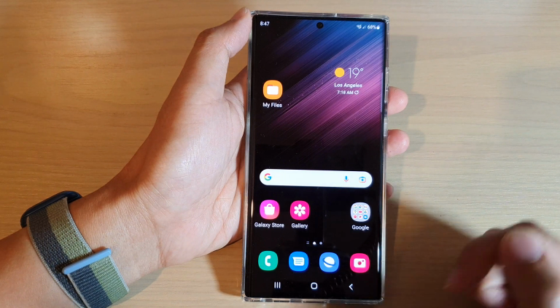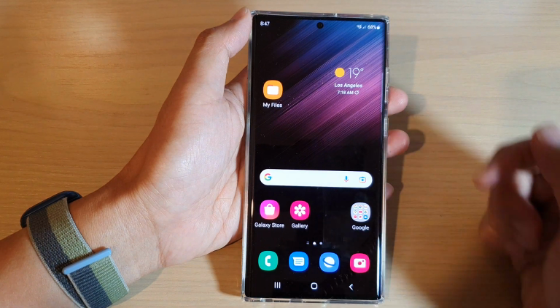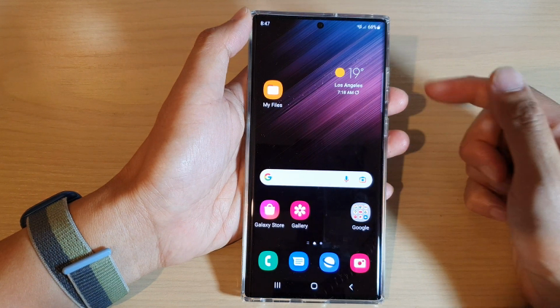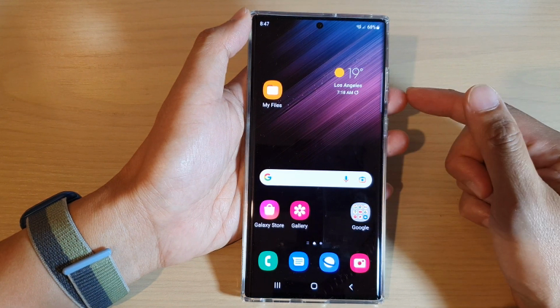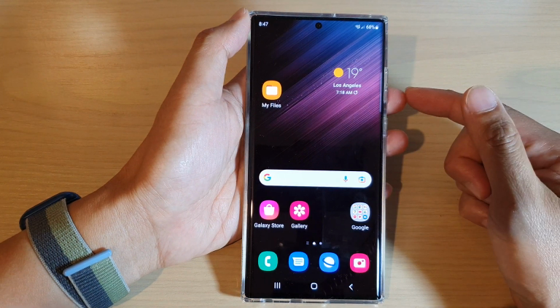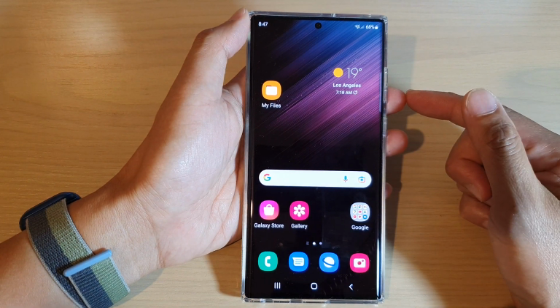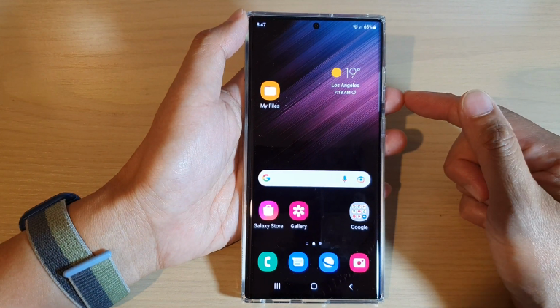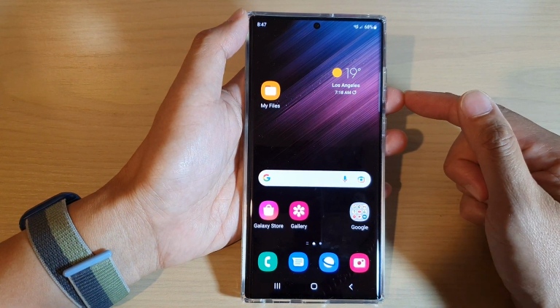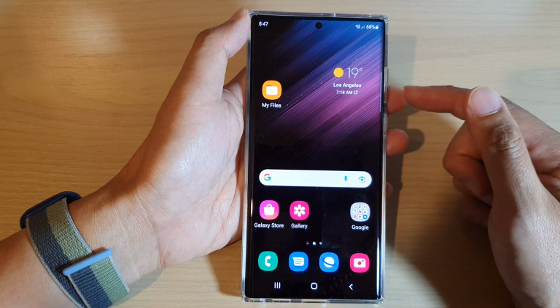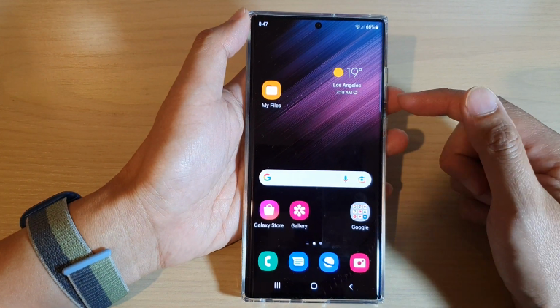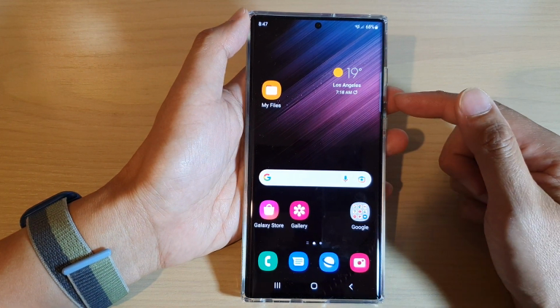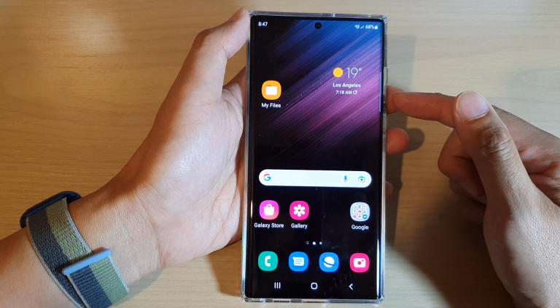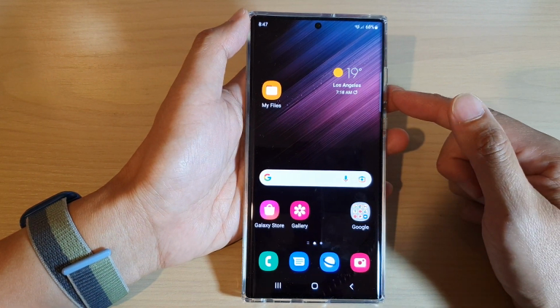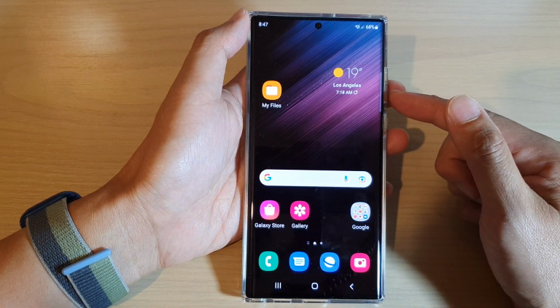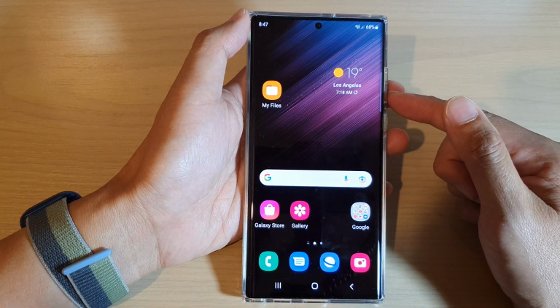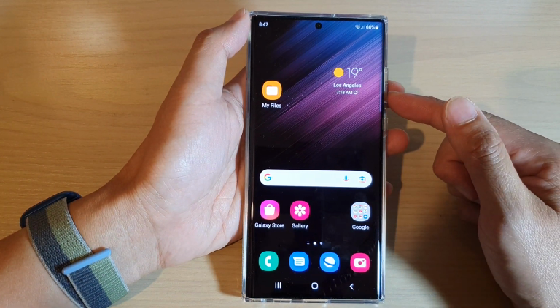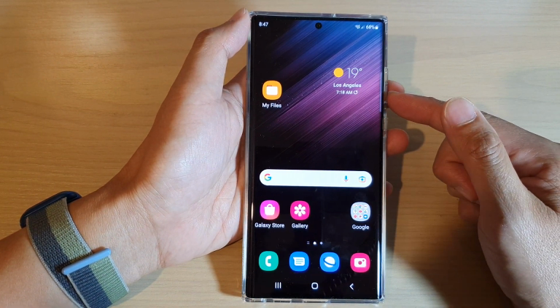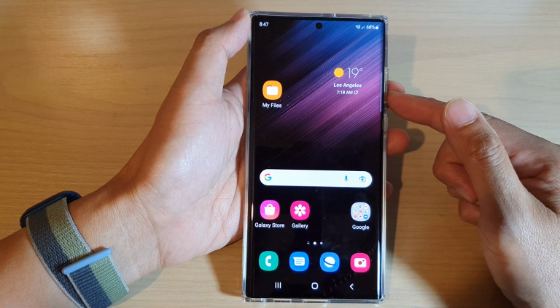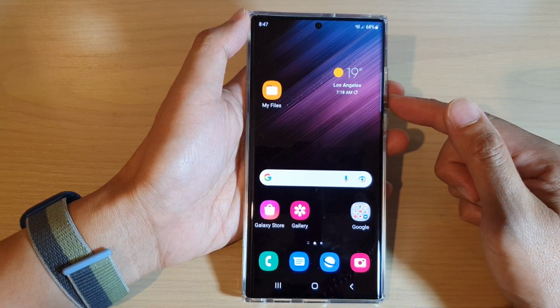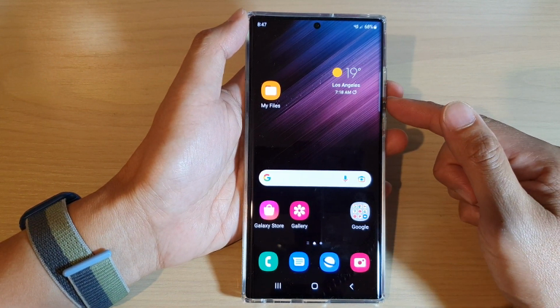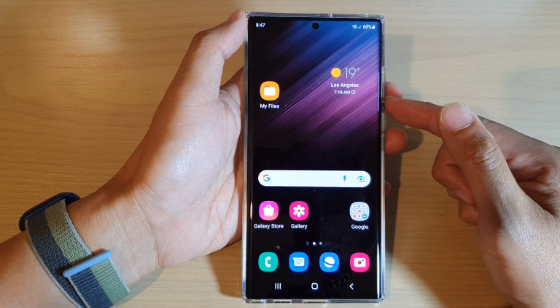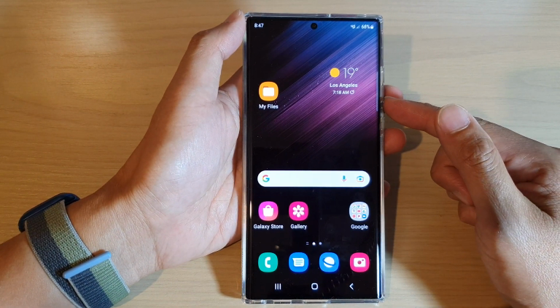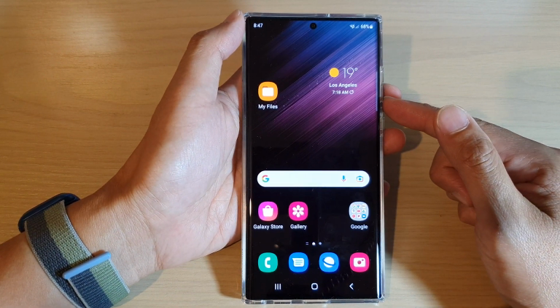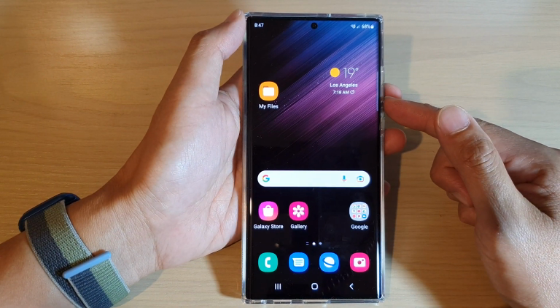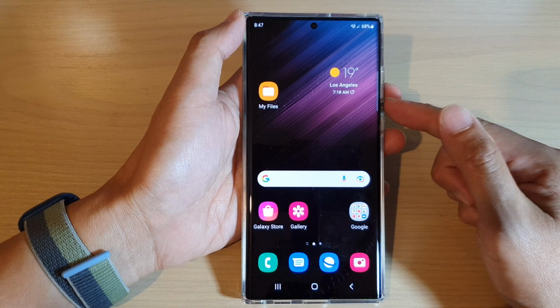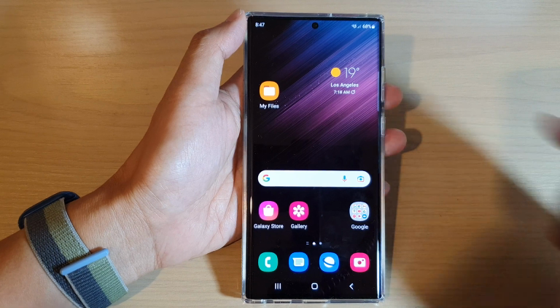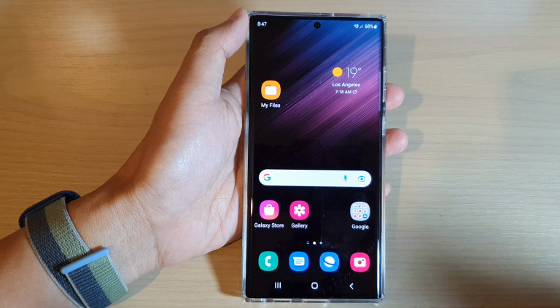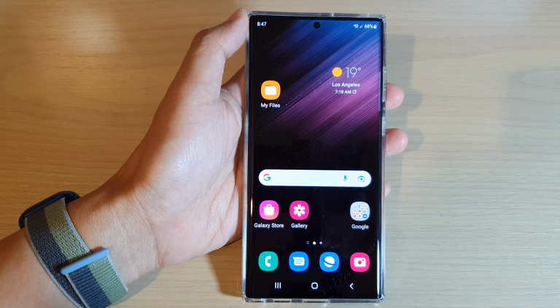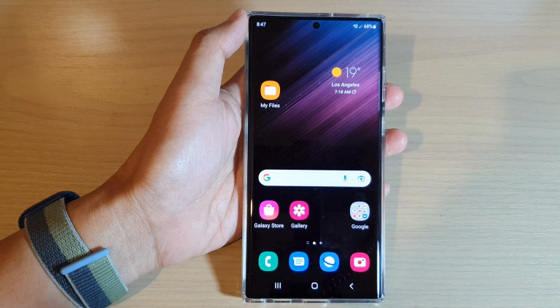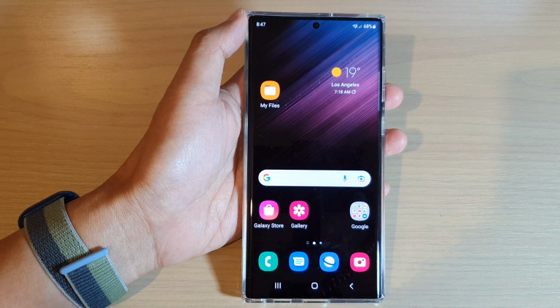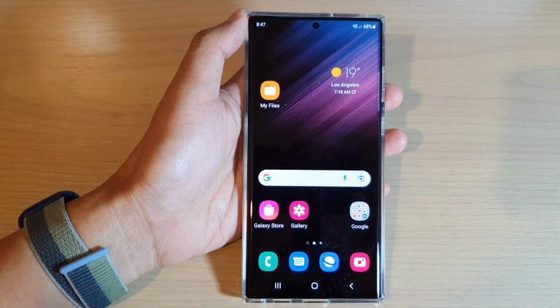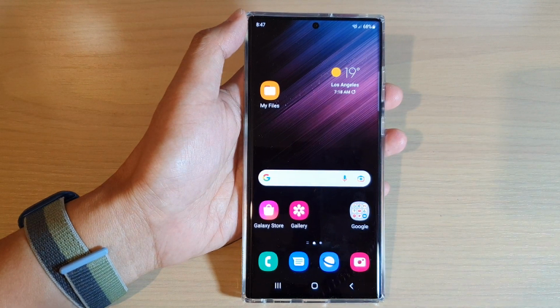Finally you can tap on the home button to return to your home screen. Thank you for watching this video, please subscribe to my channel for more videos.